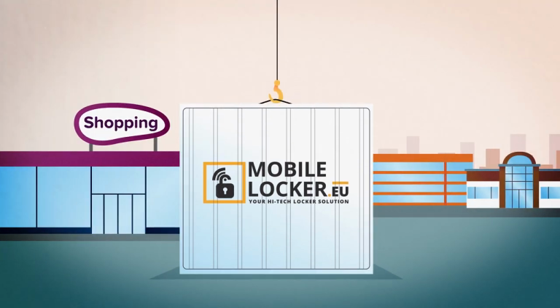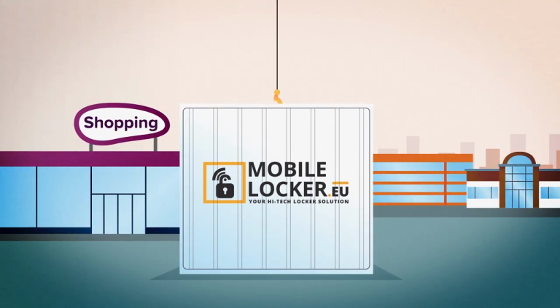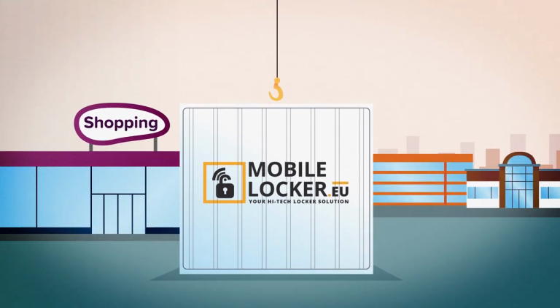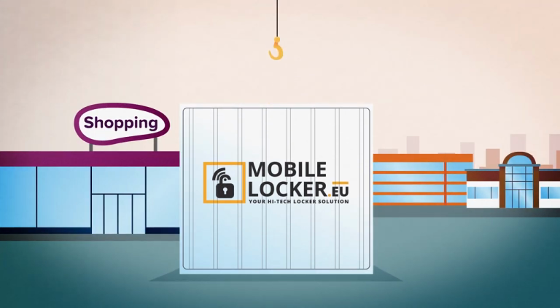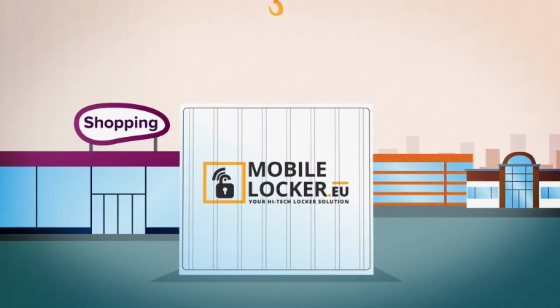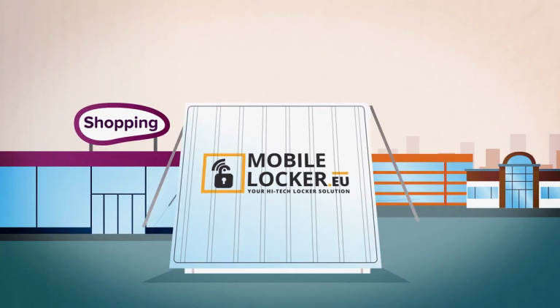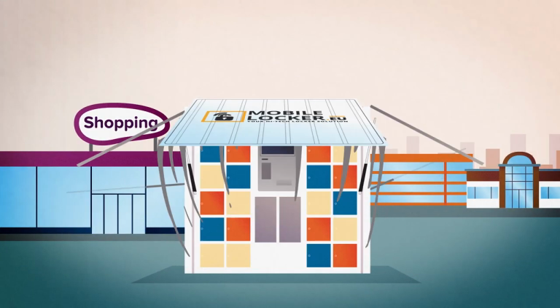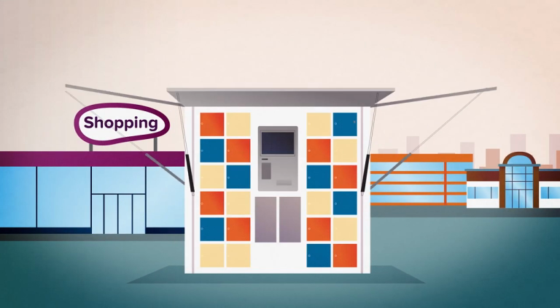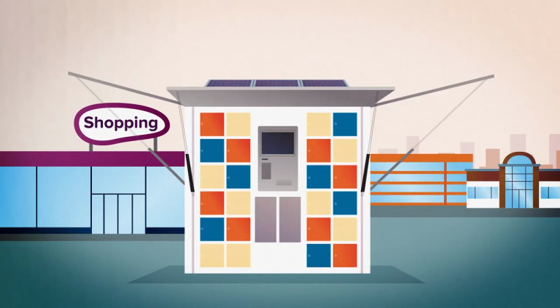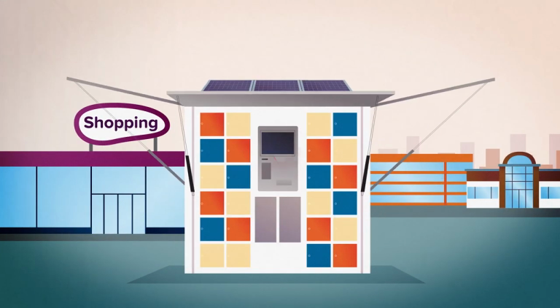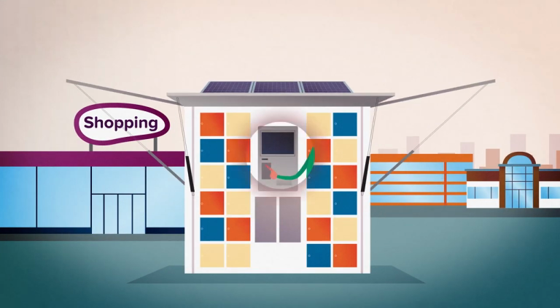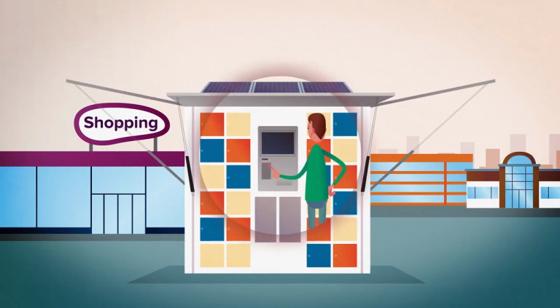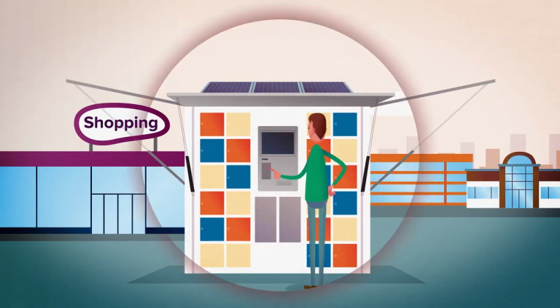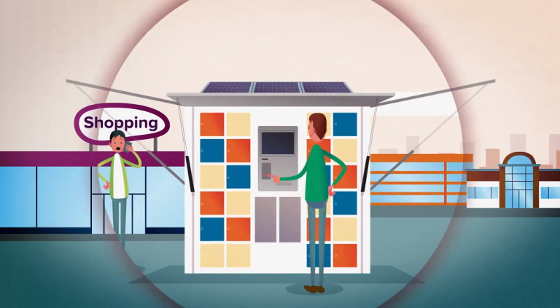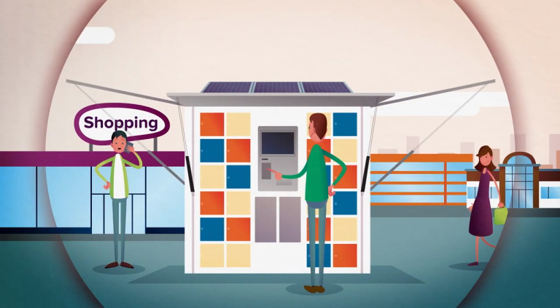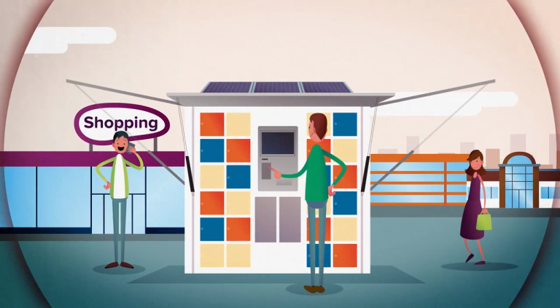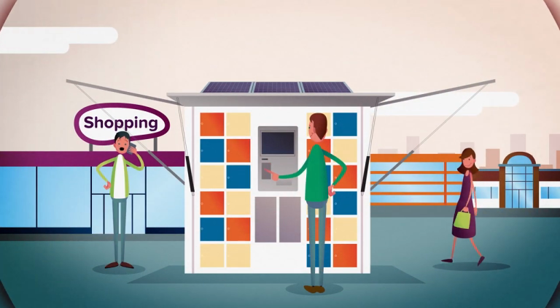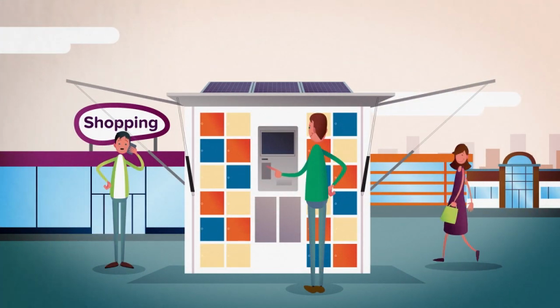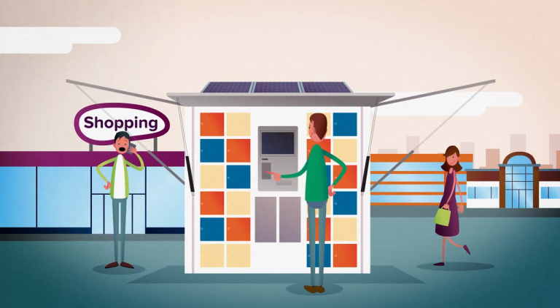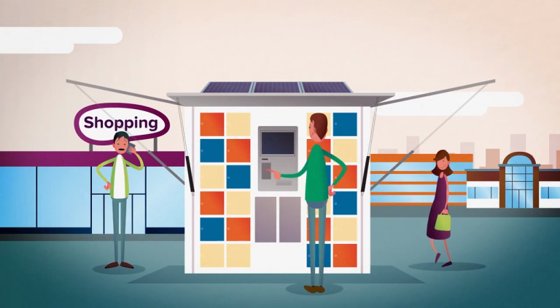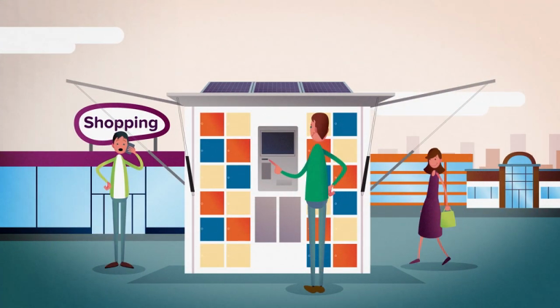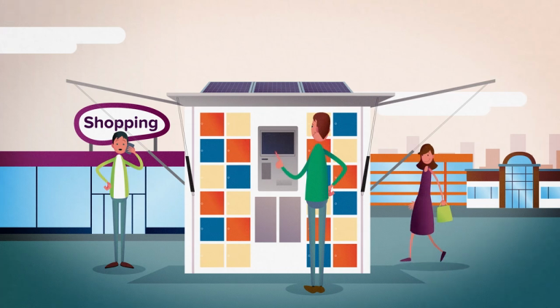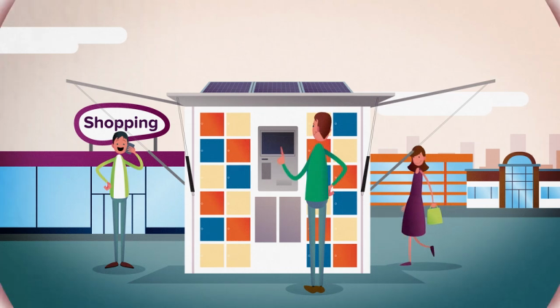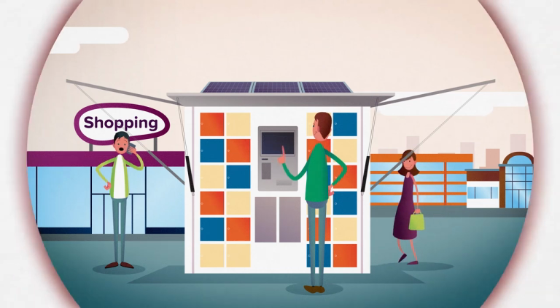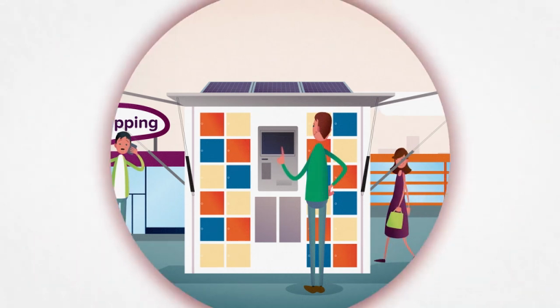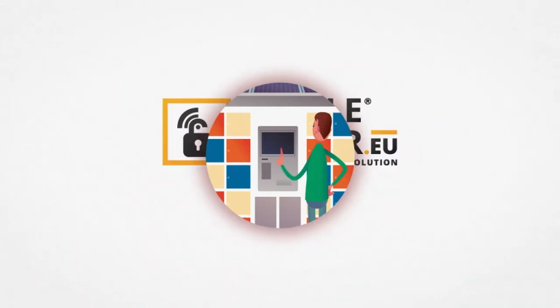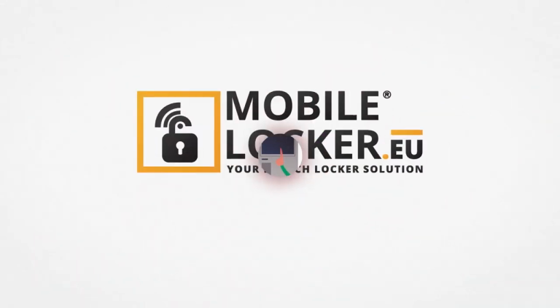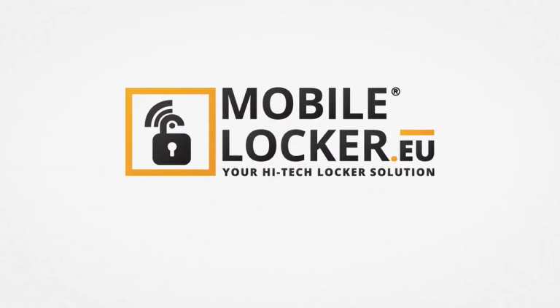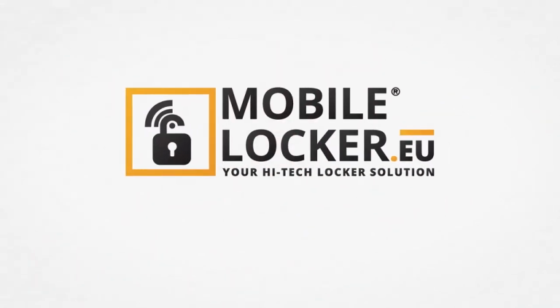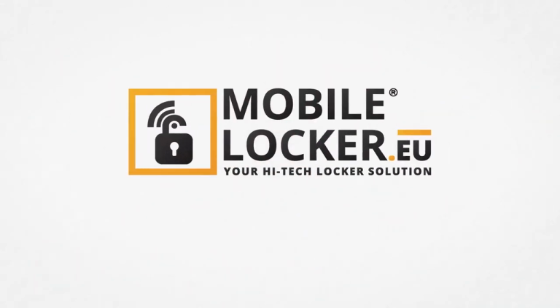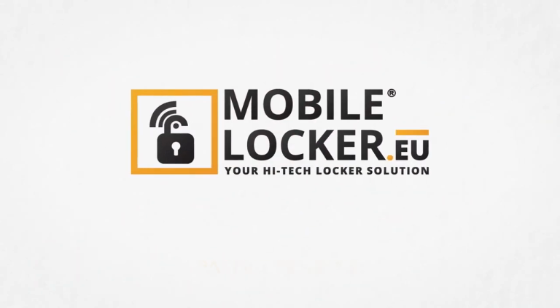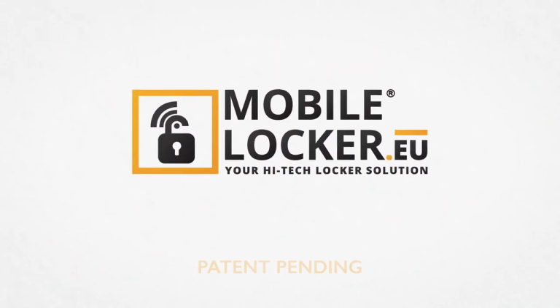Easy to use and easy to run. That's Mobile Locker.